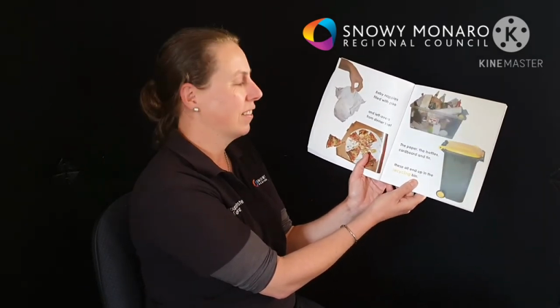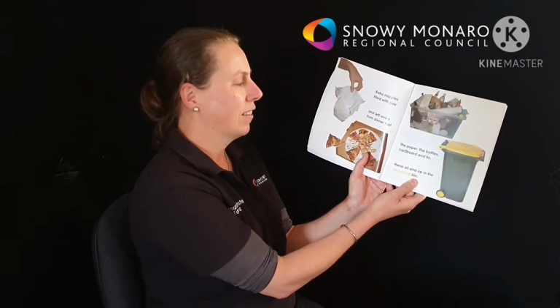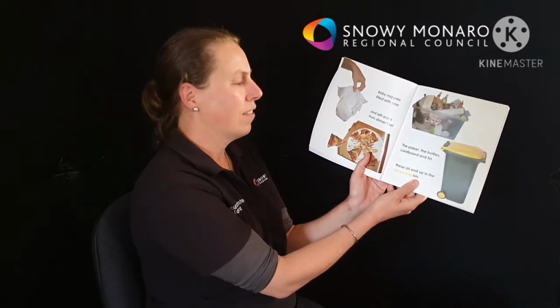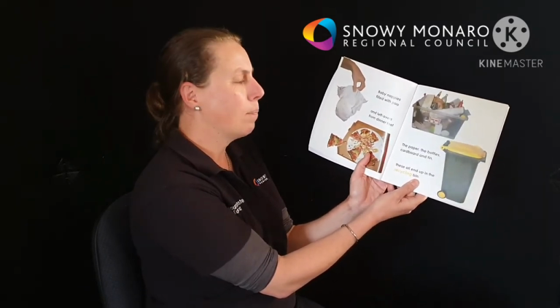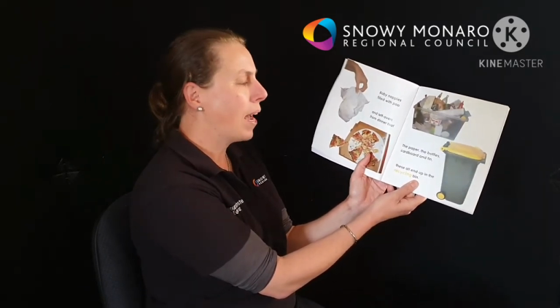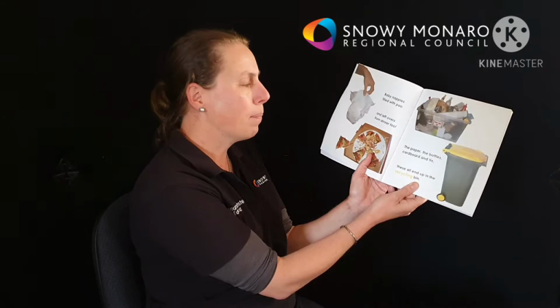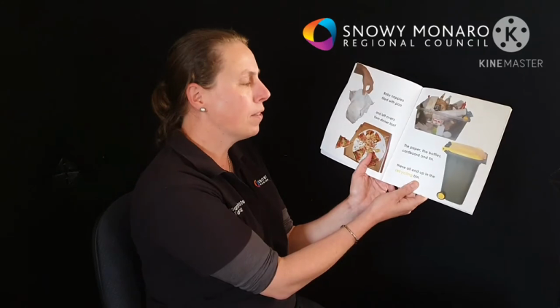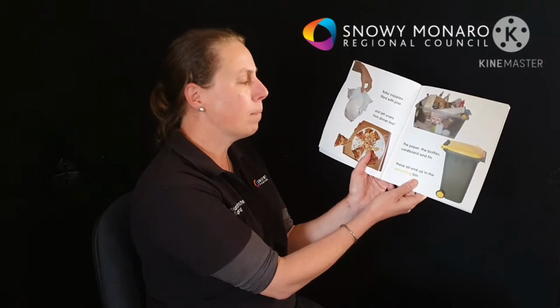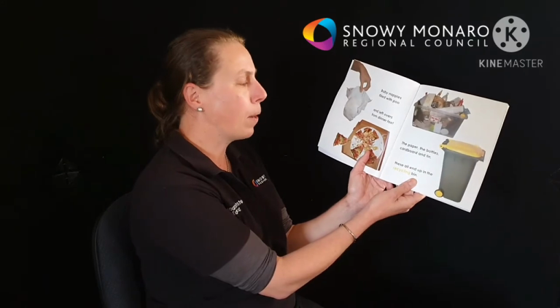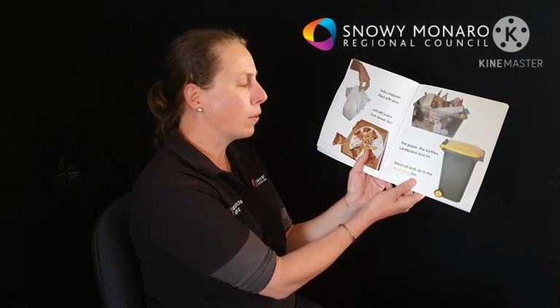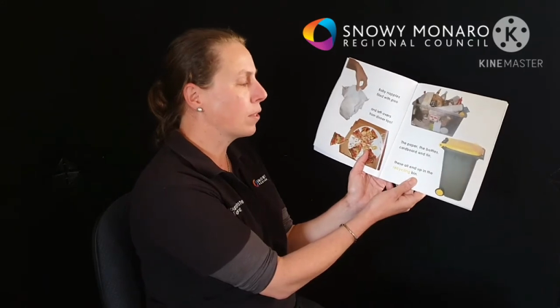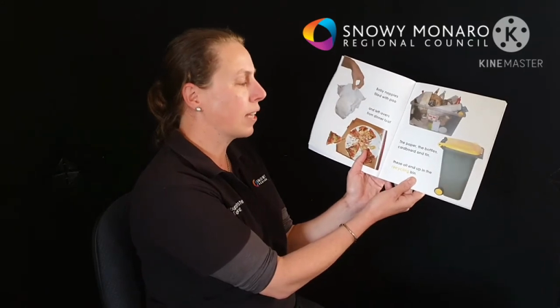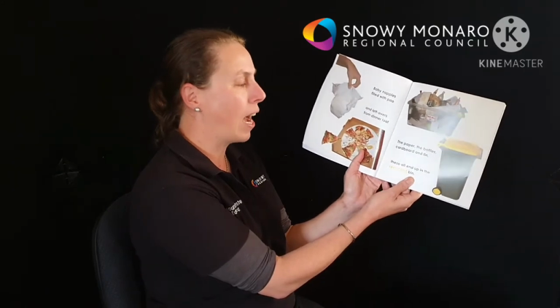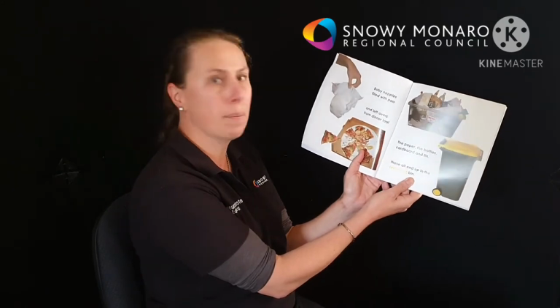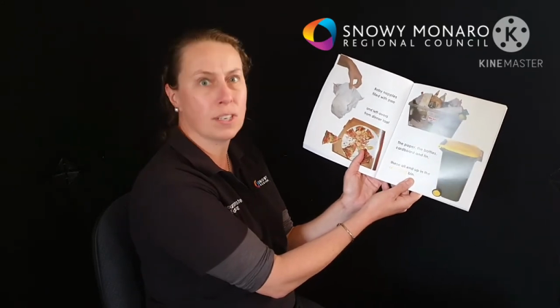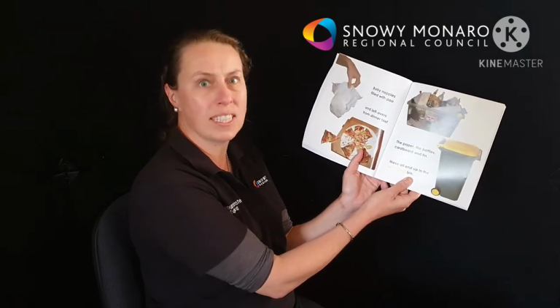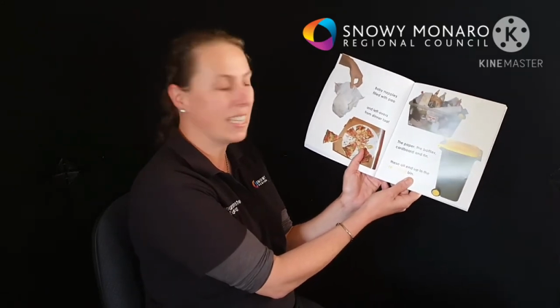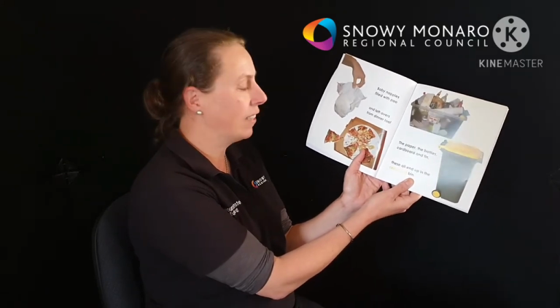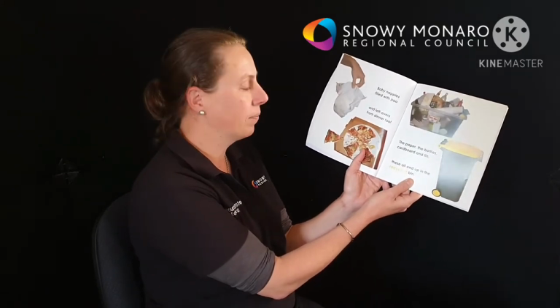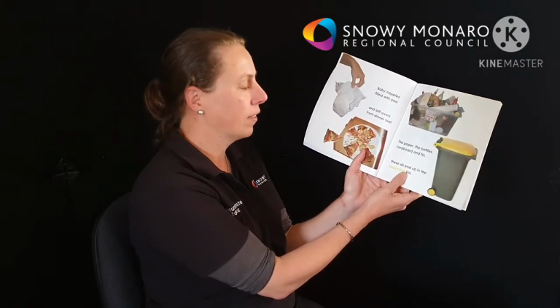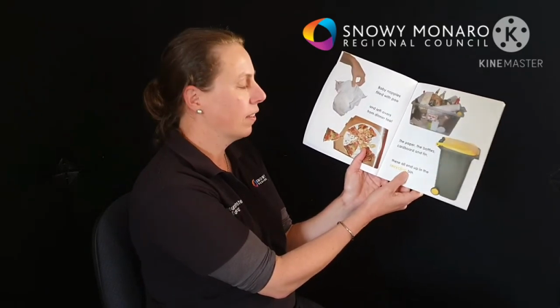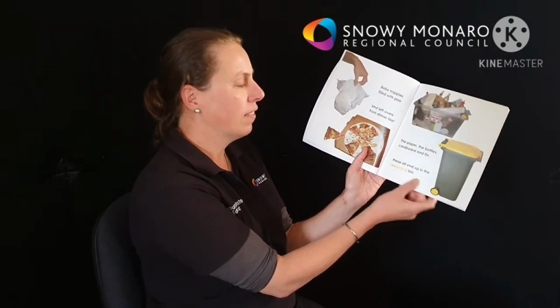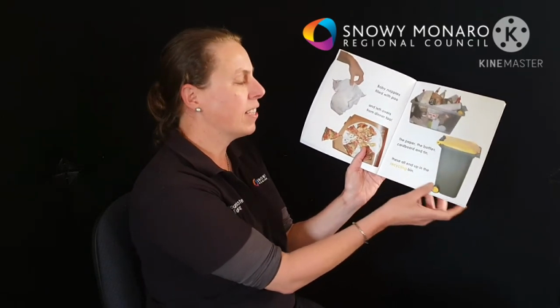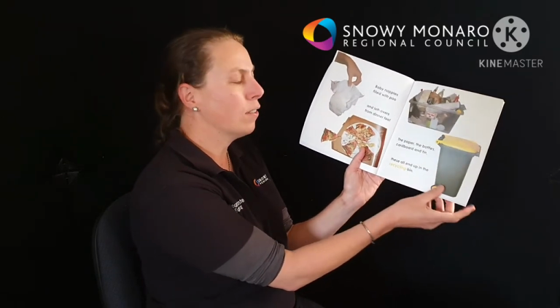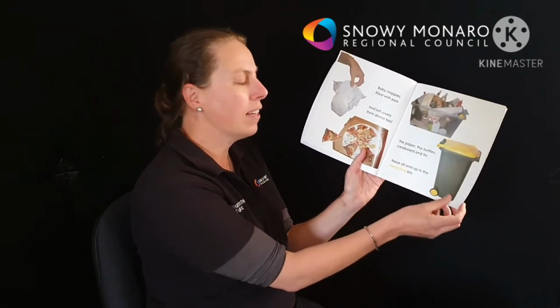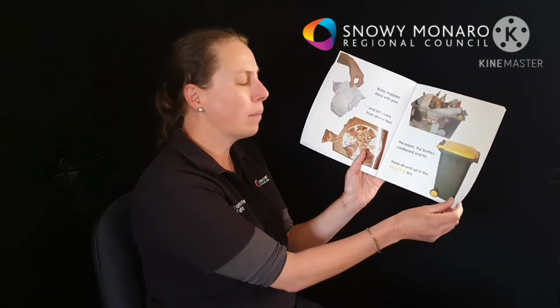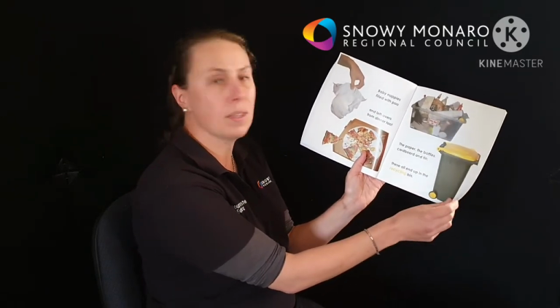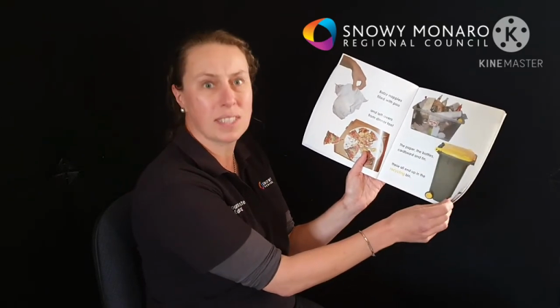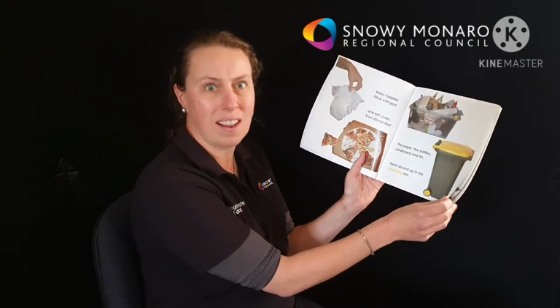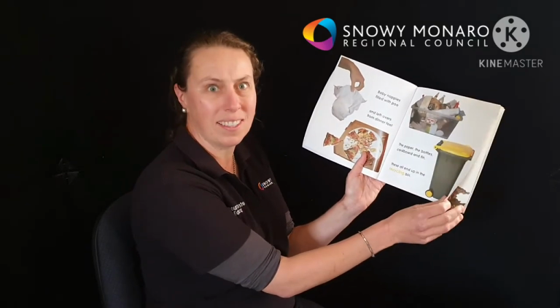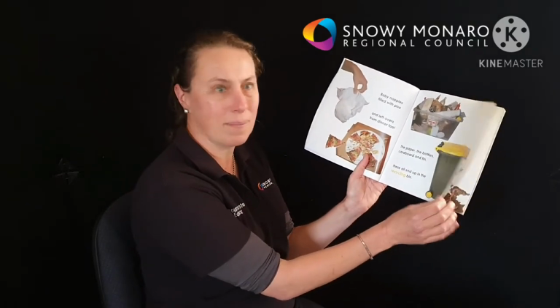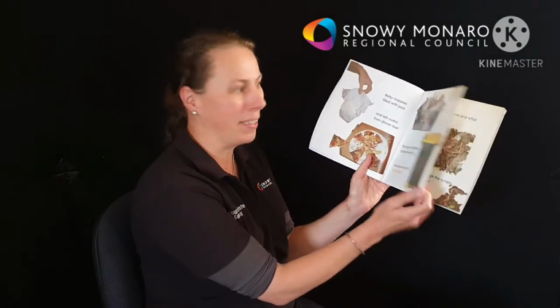The paper, the bottles, cardboard and tin — these all end up in the recycling bin.